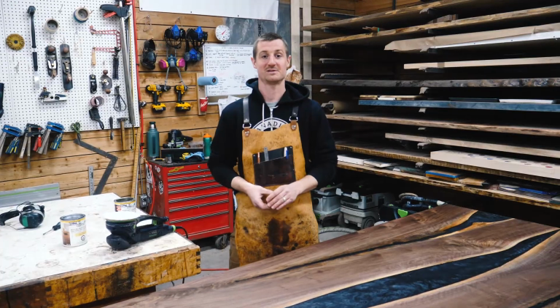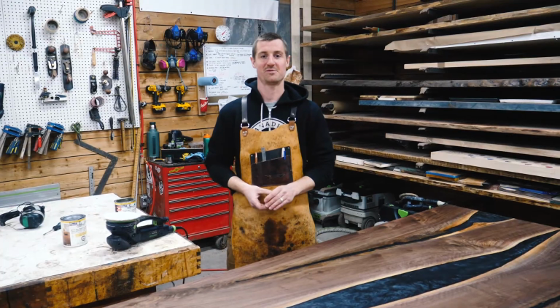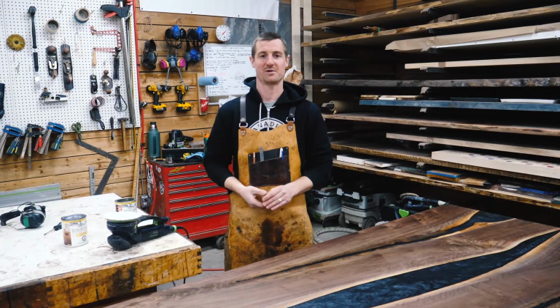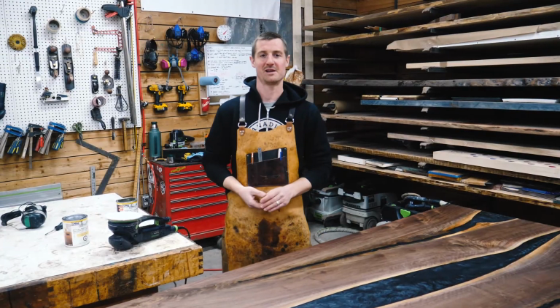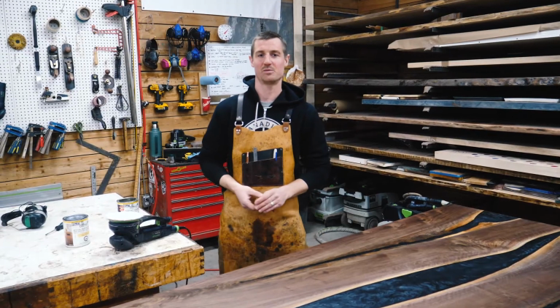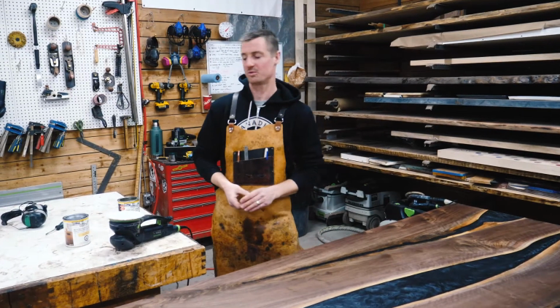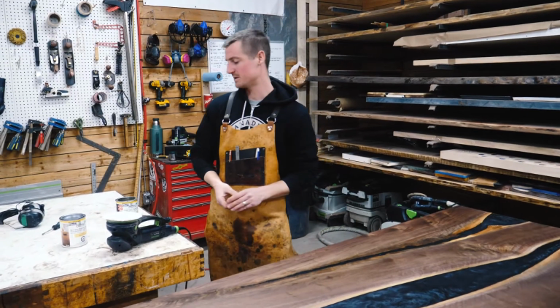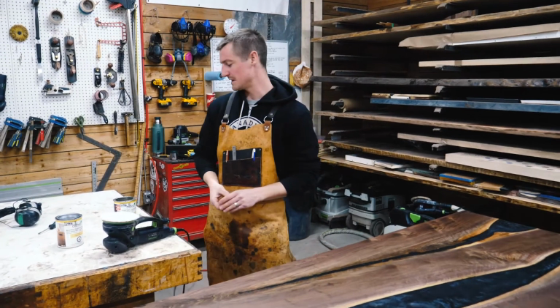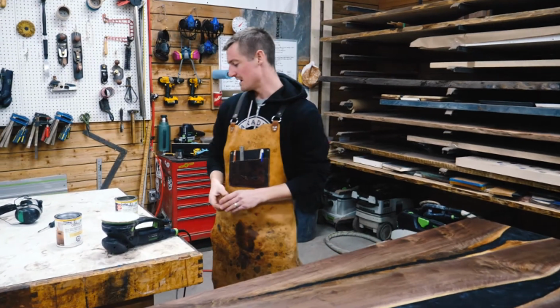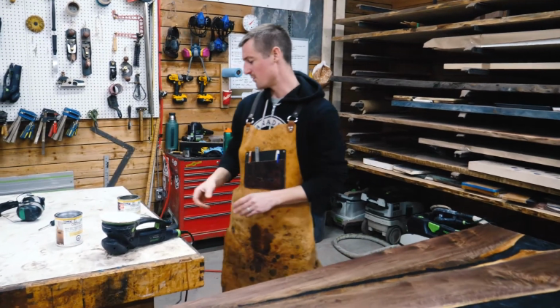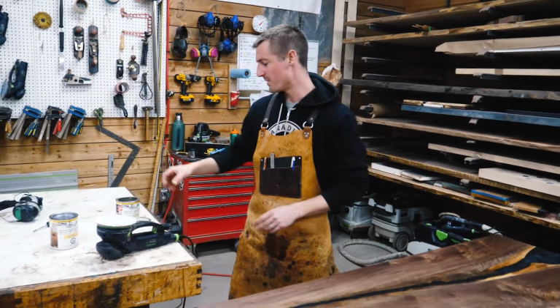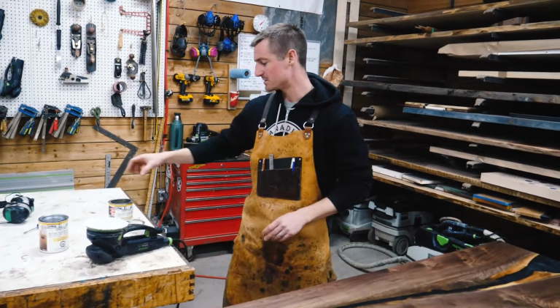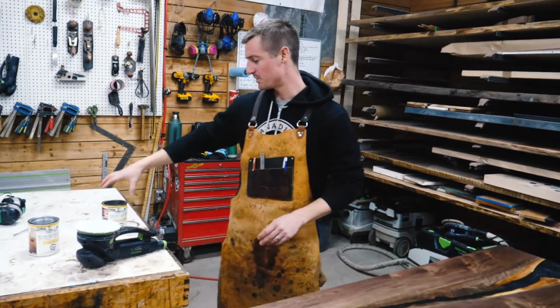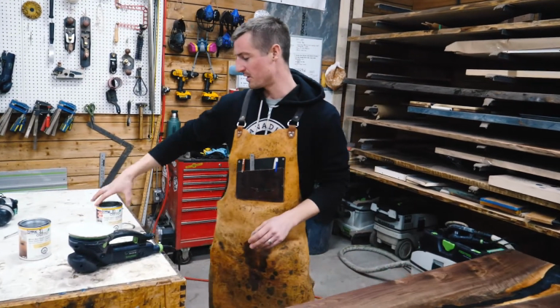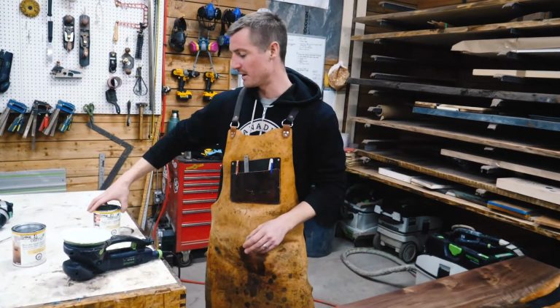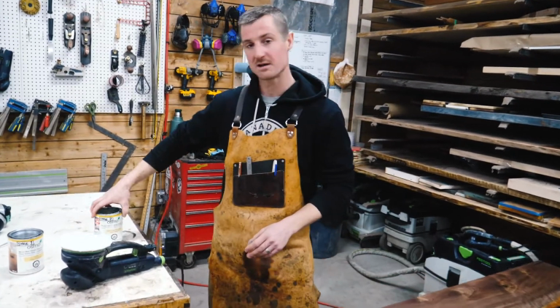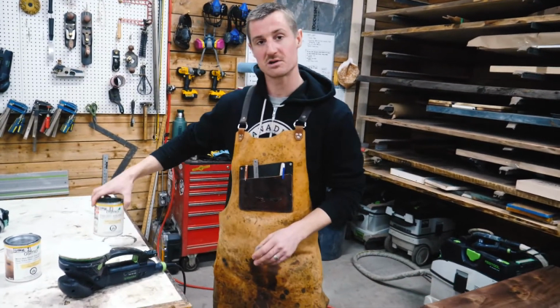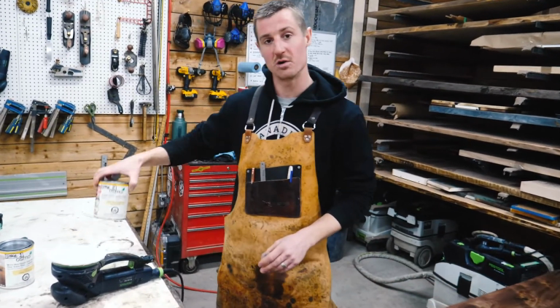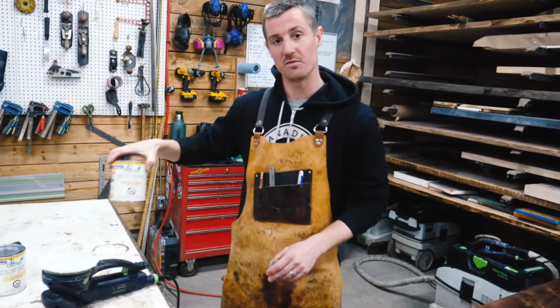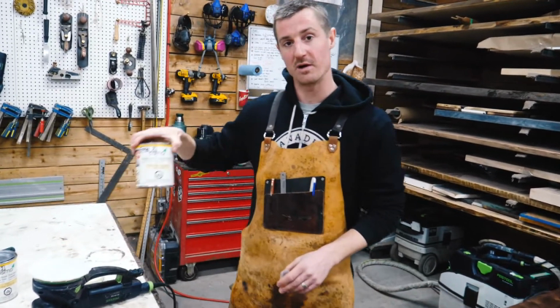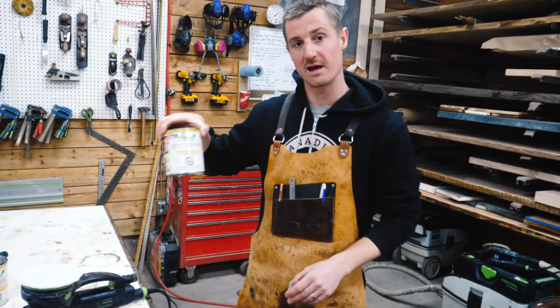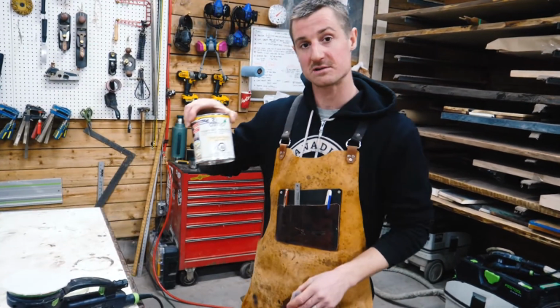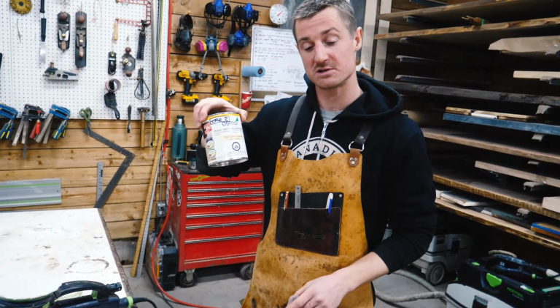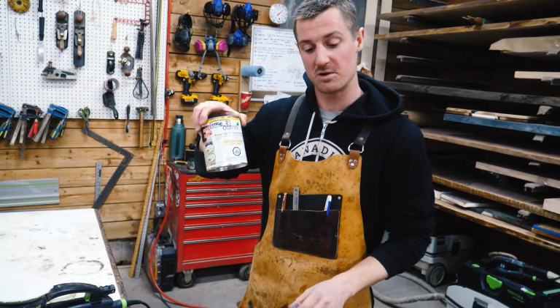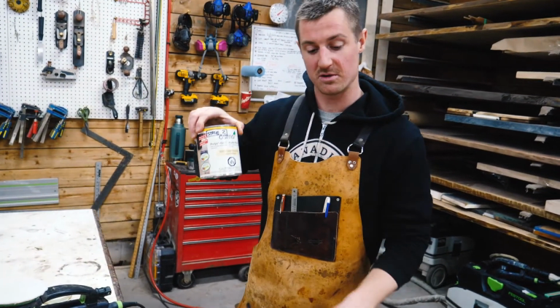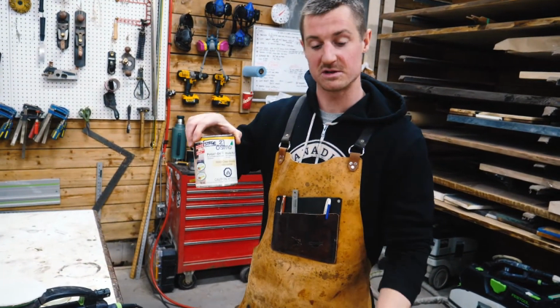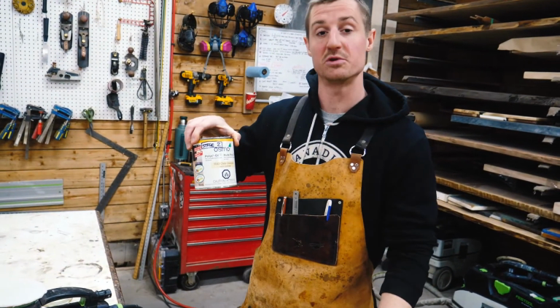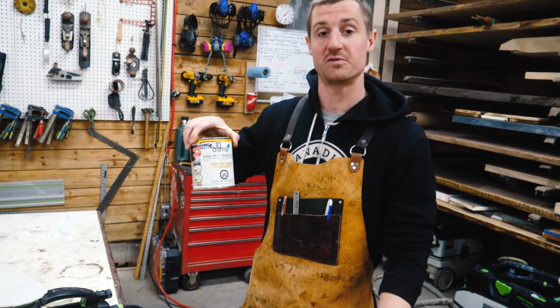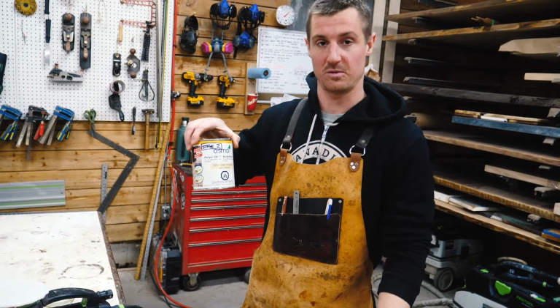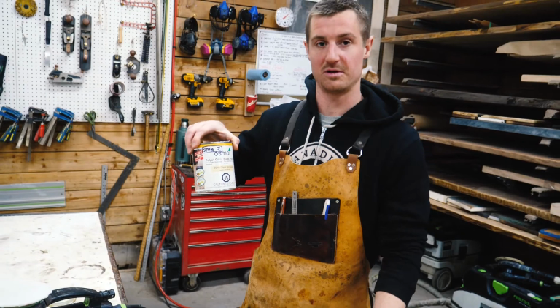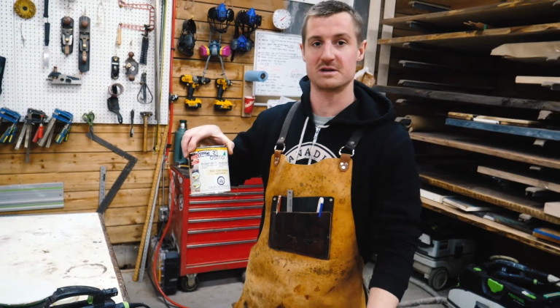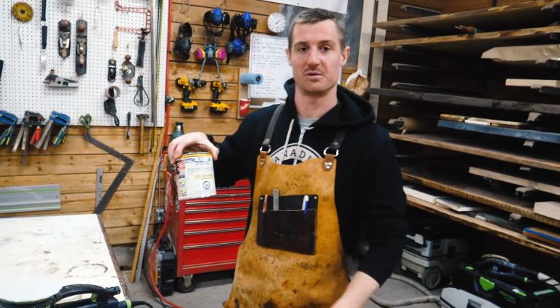I'm Steve from Canadian Woodworks and we're about to put on our last coat of Poly X Osmo on this beautiful walnut table.